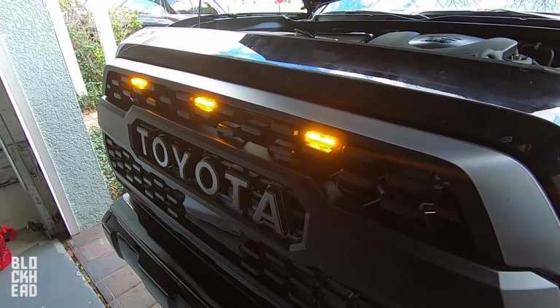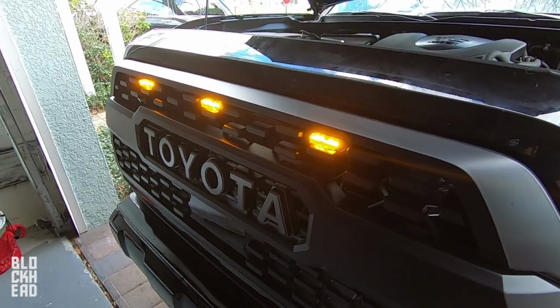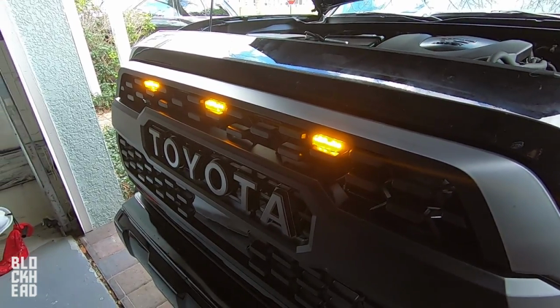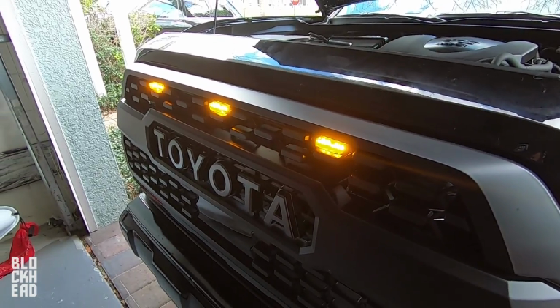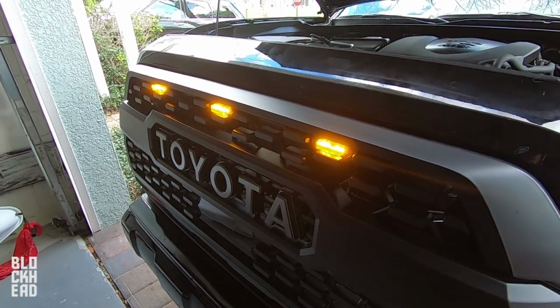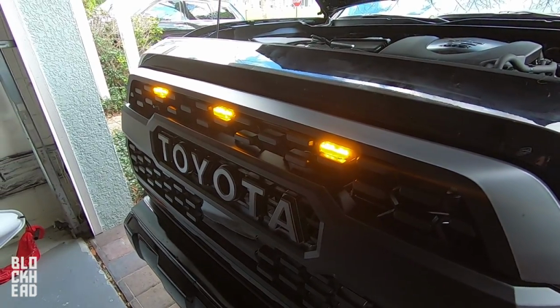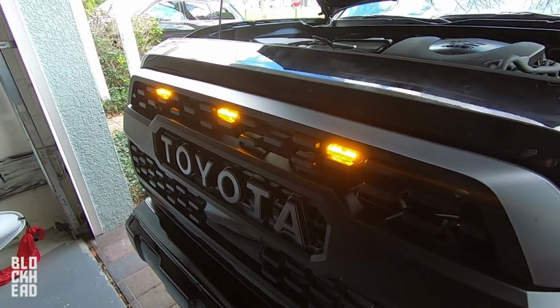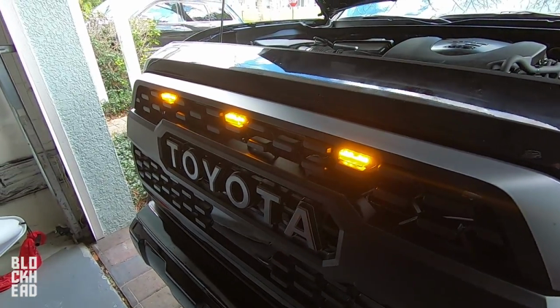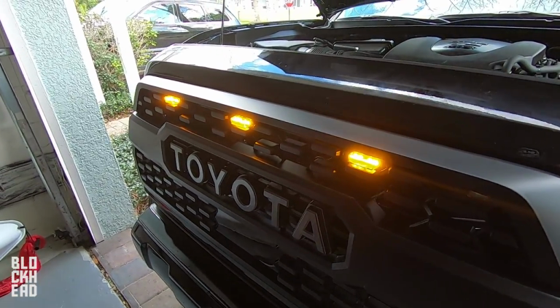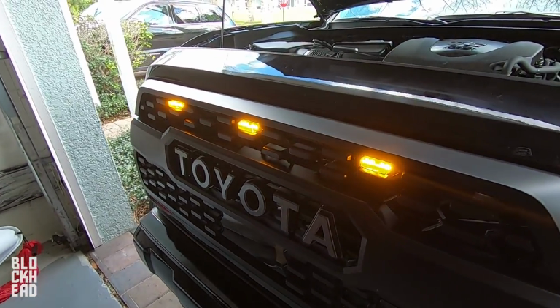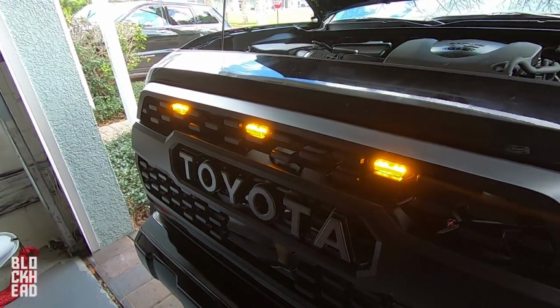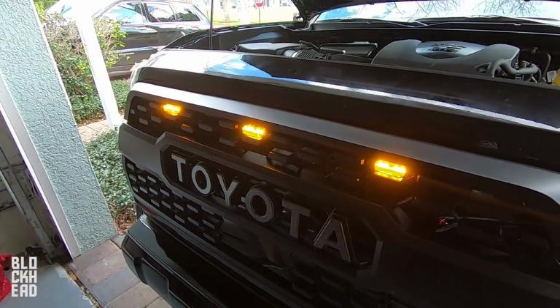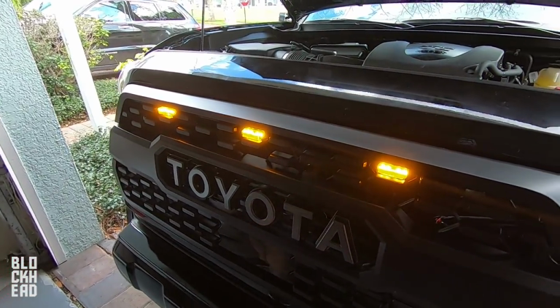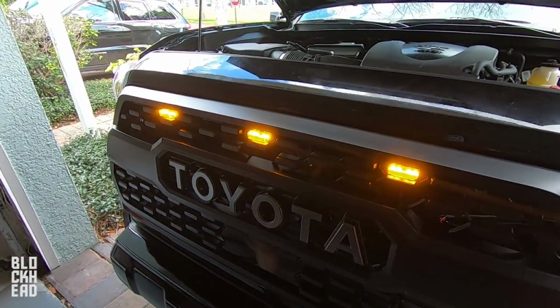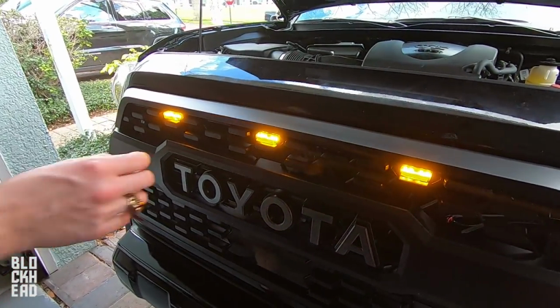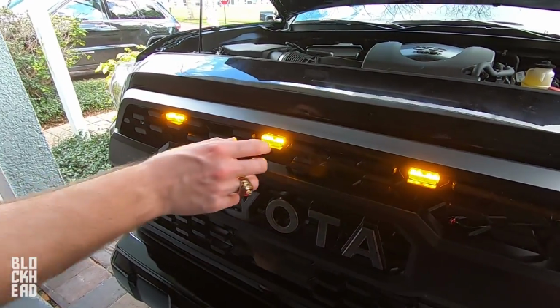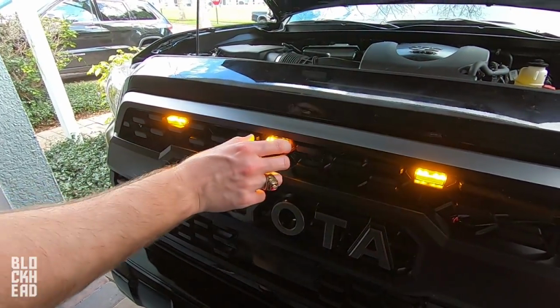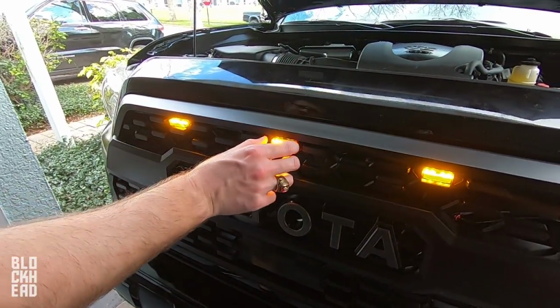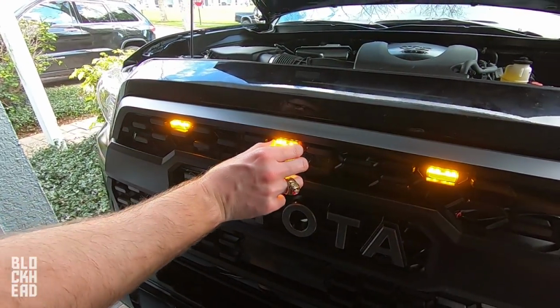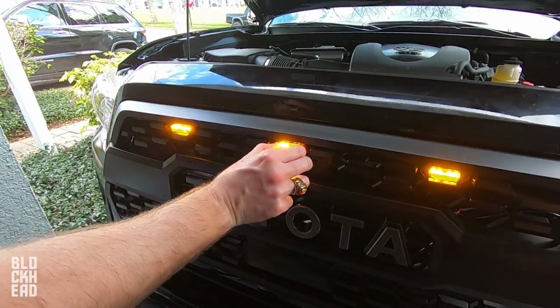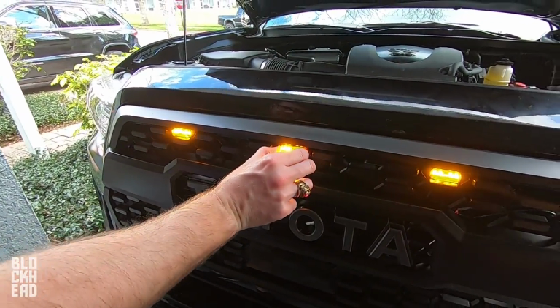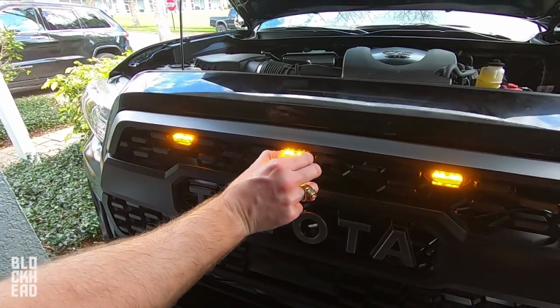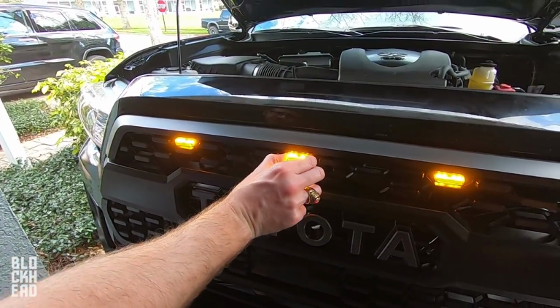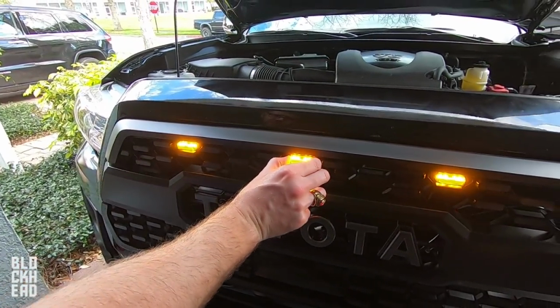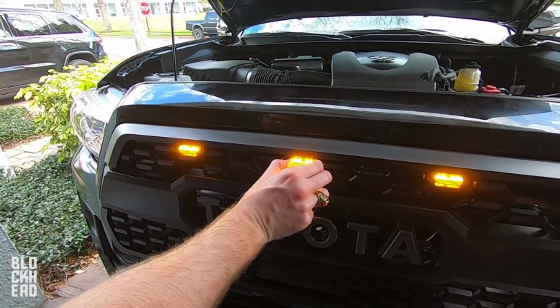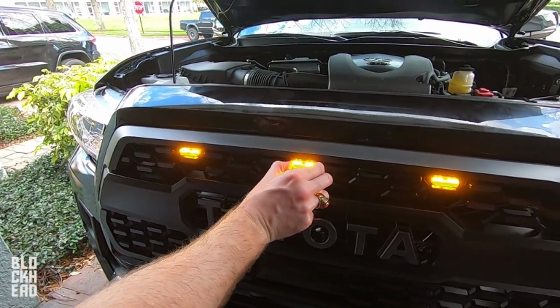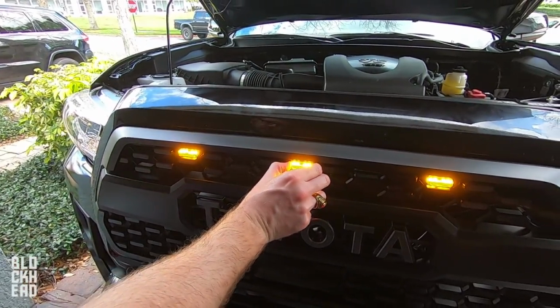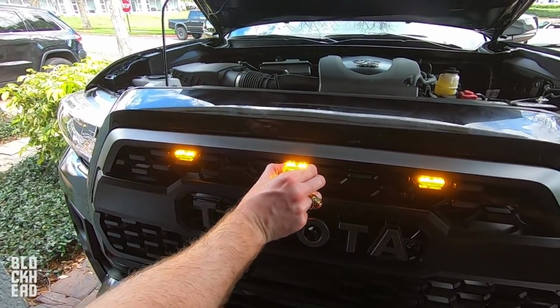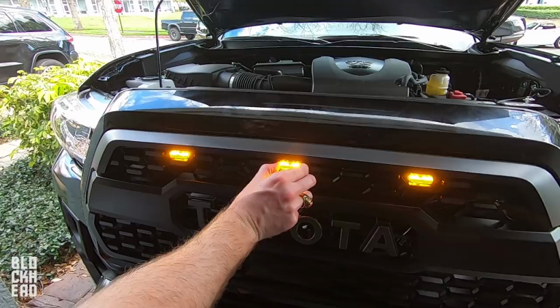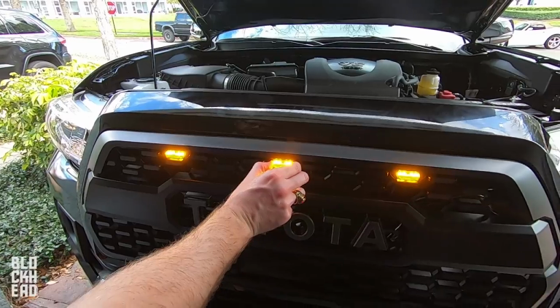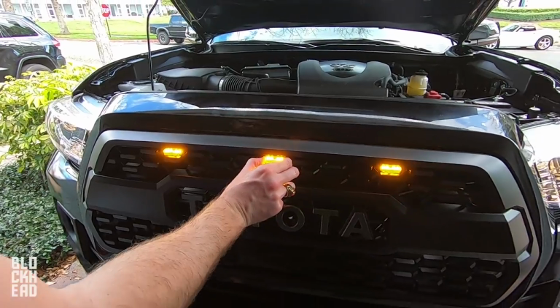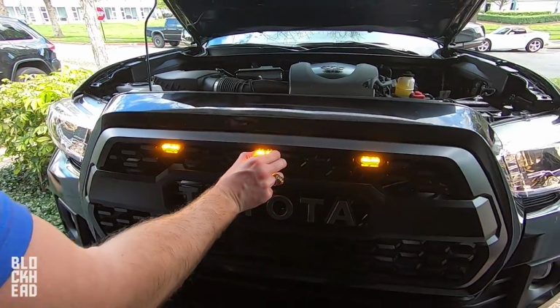This turned out nice man, I like them — really bright. A lot brighter than I thought.